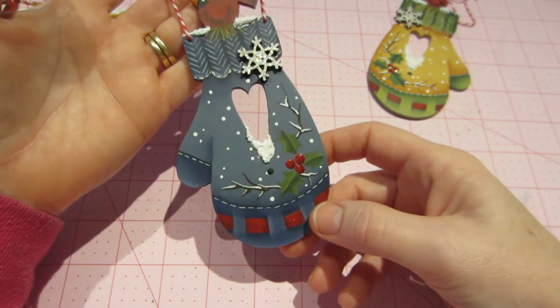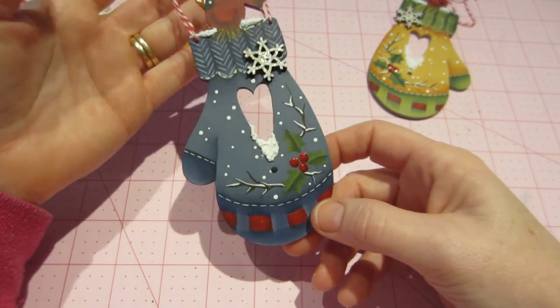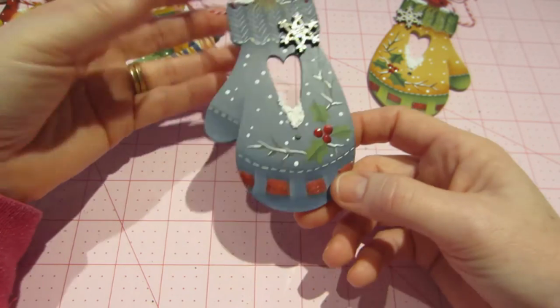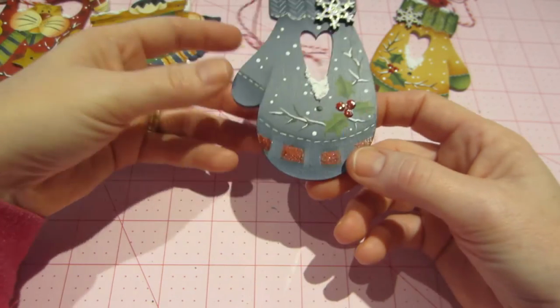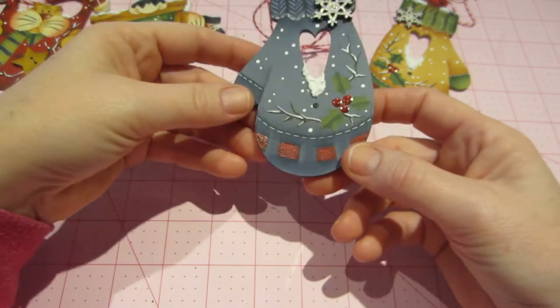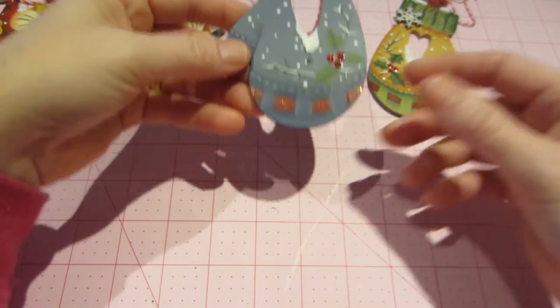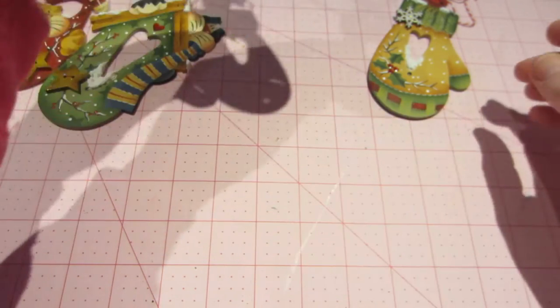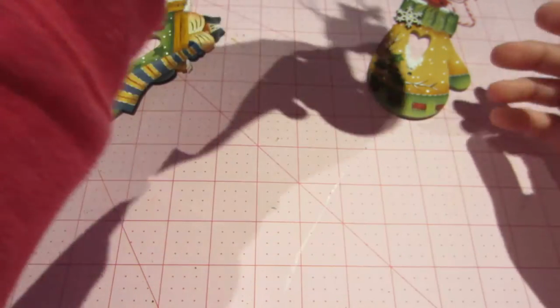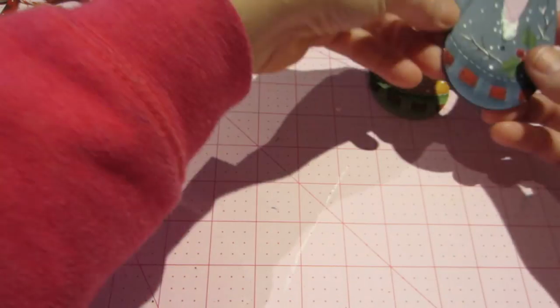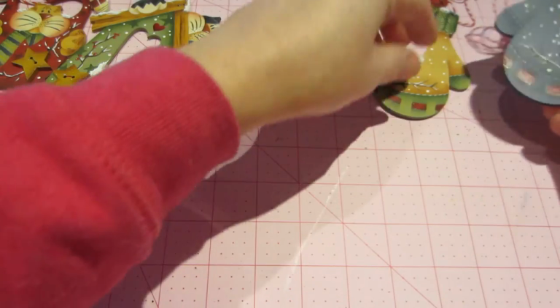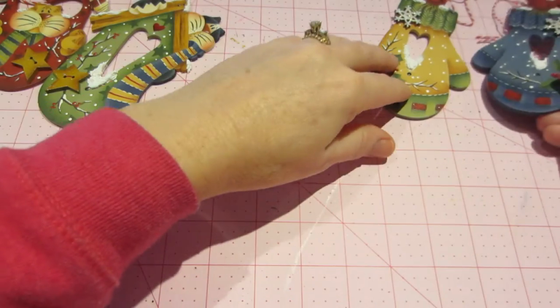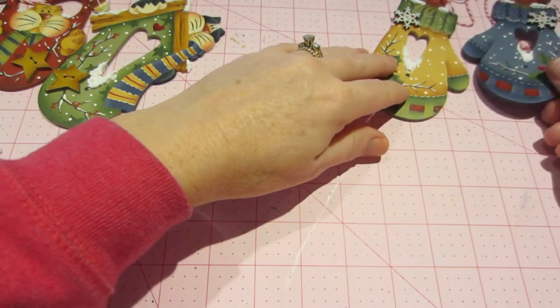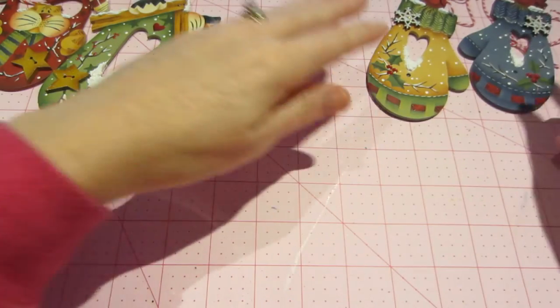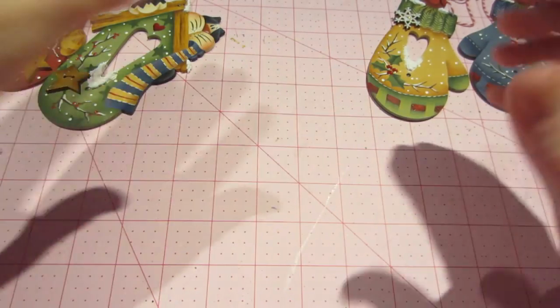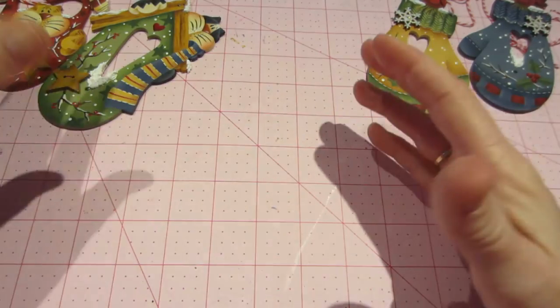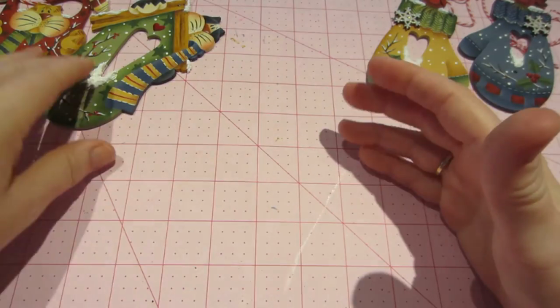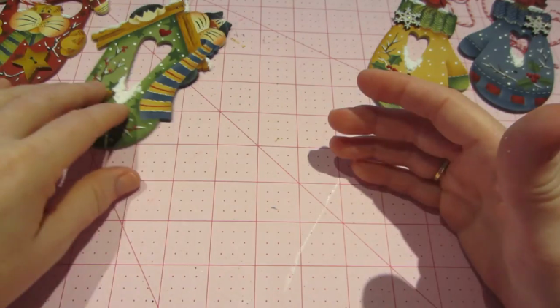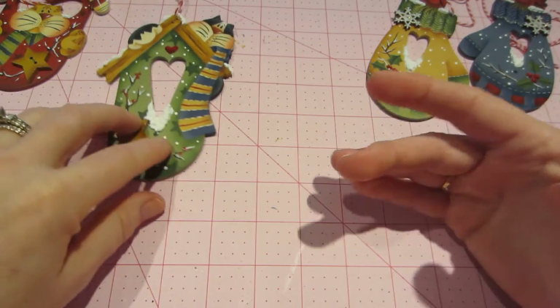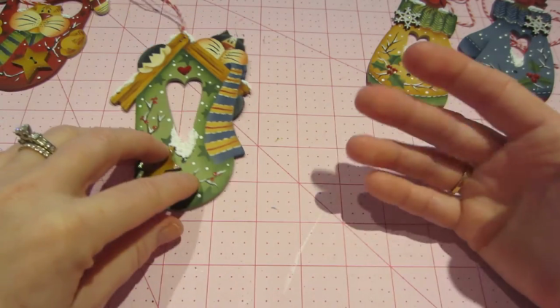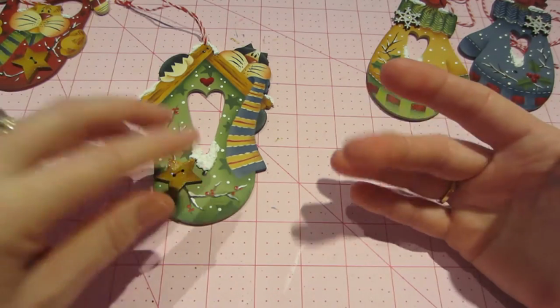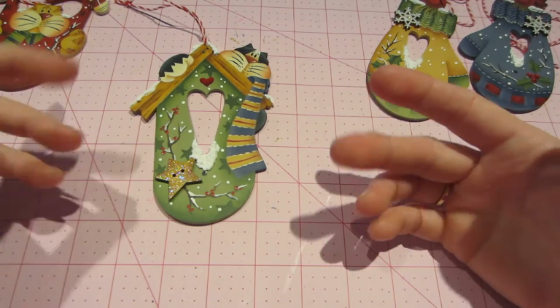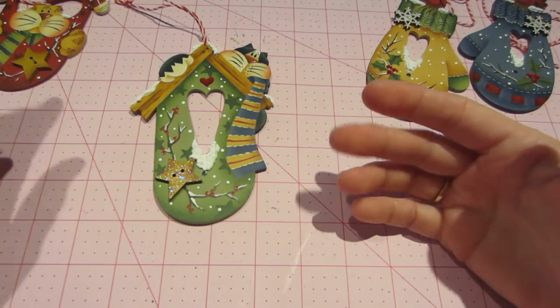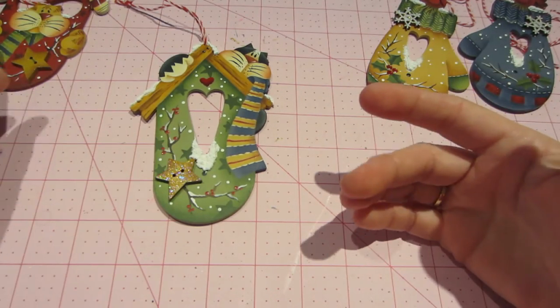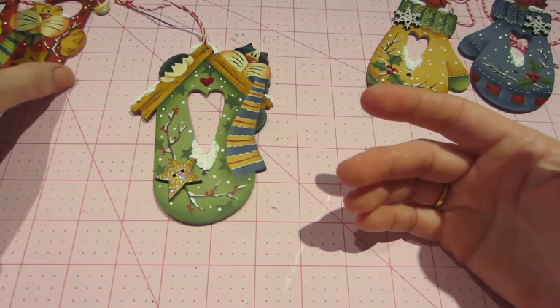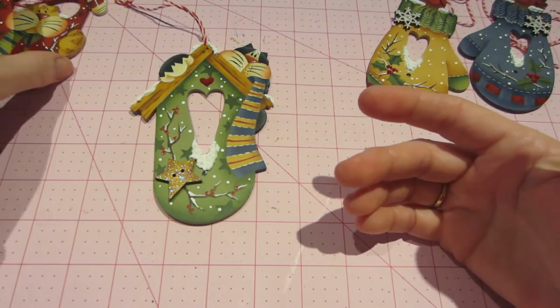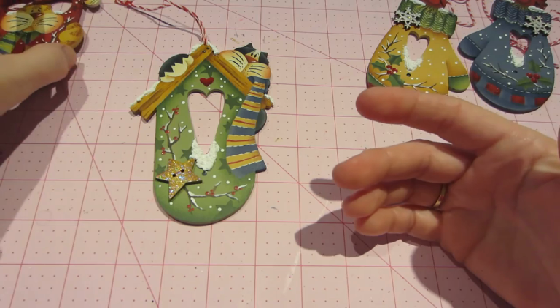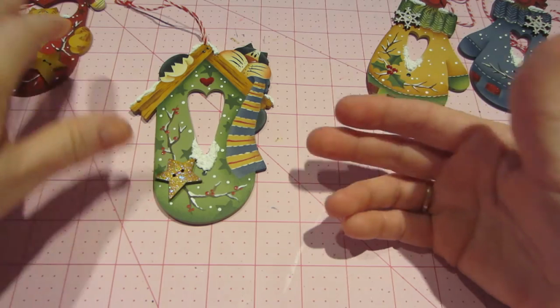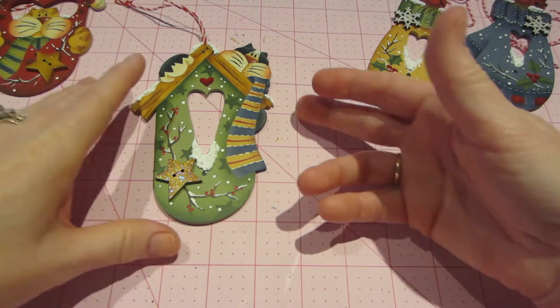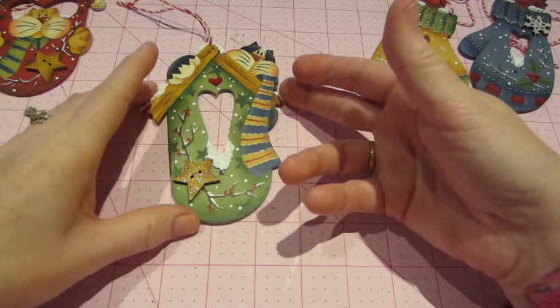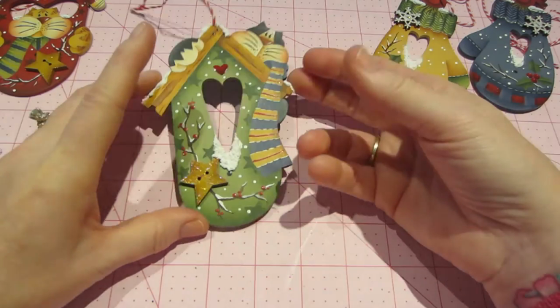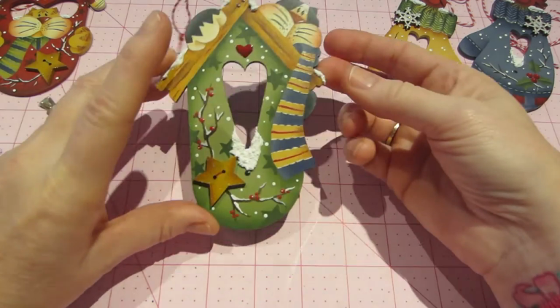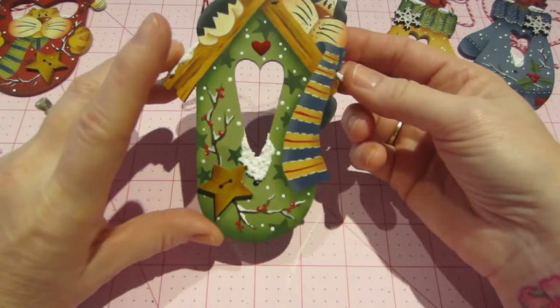I am really loving adding my paper crafting stuff to the painting — it's really cool.